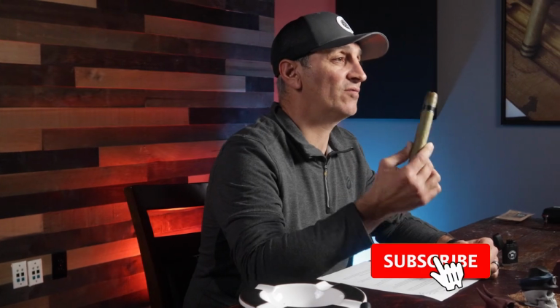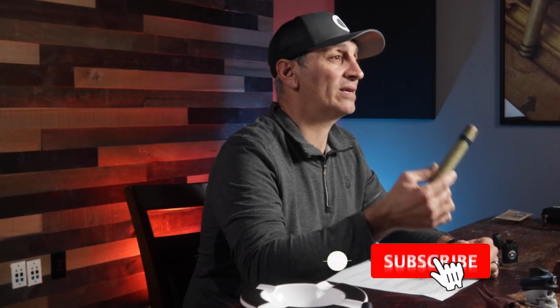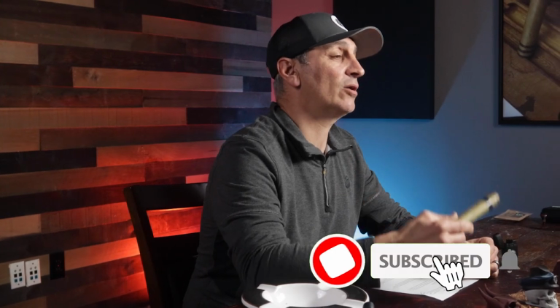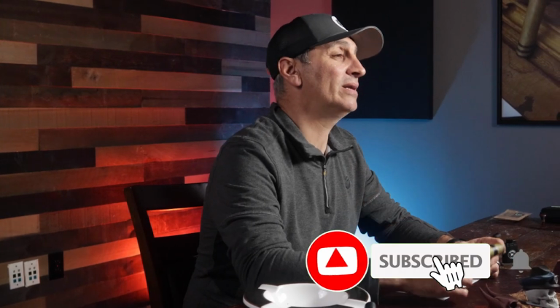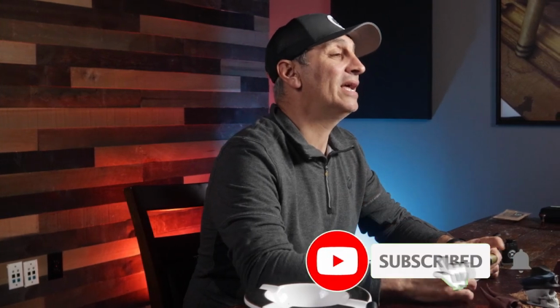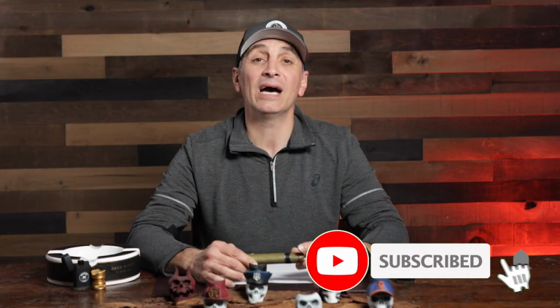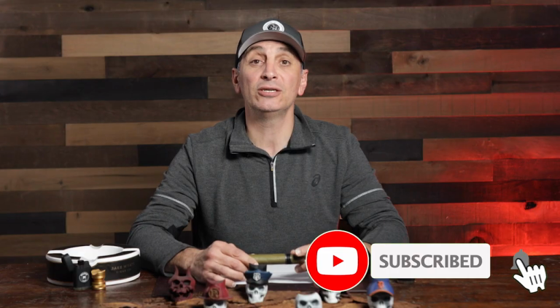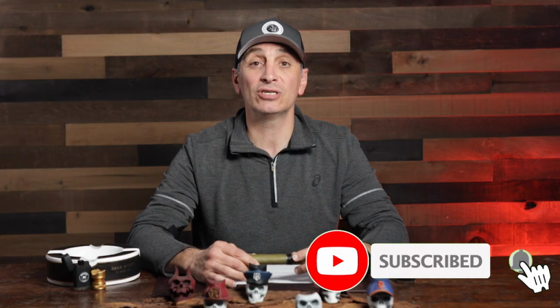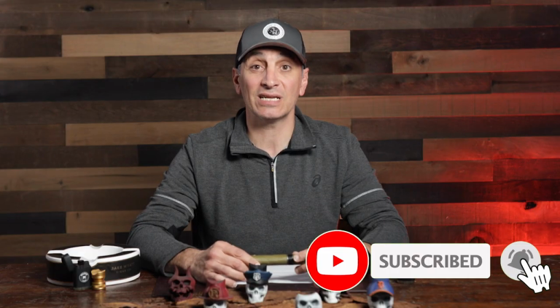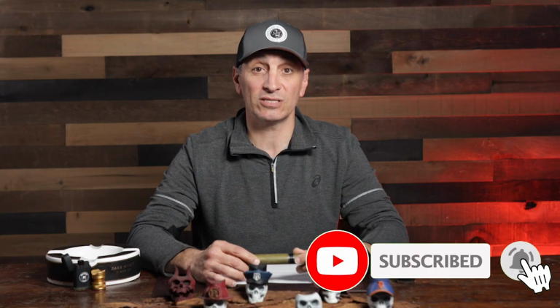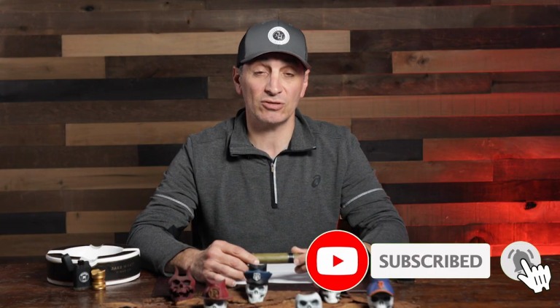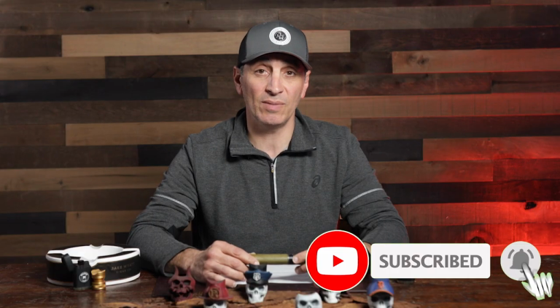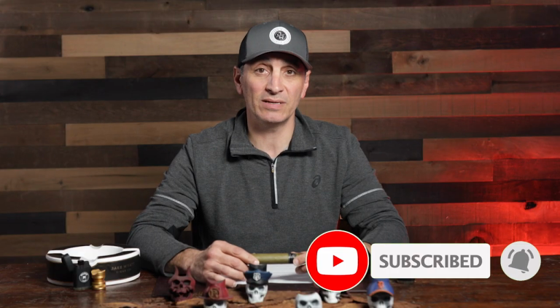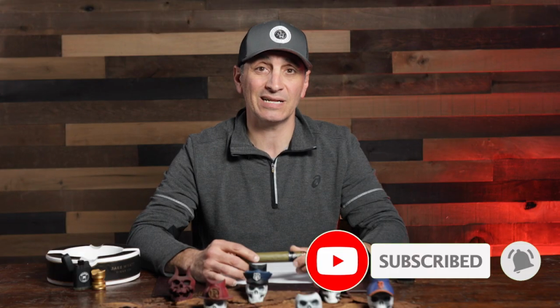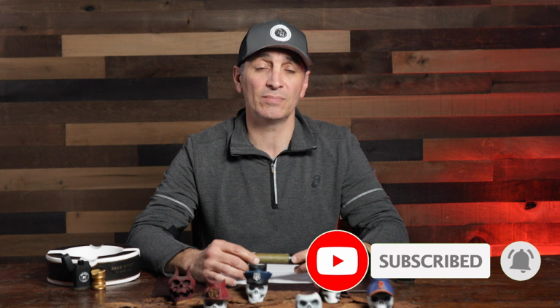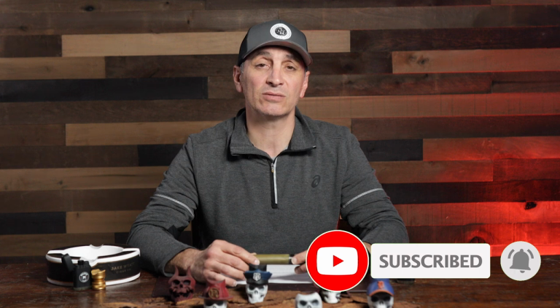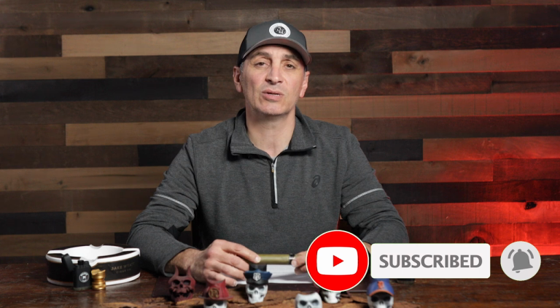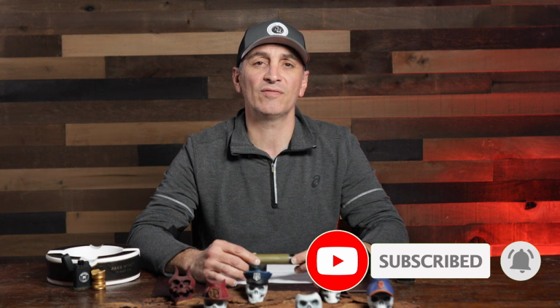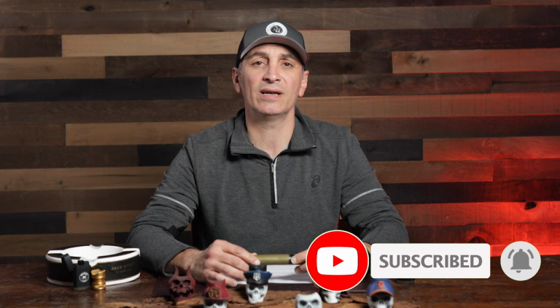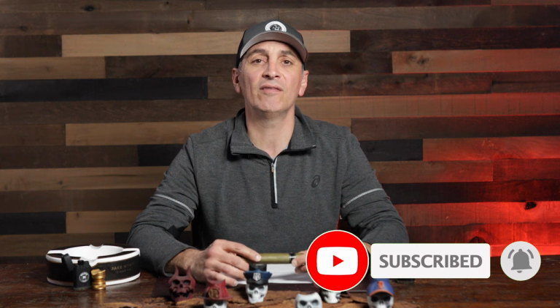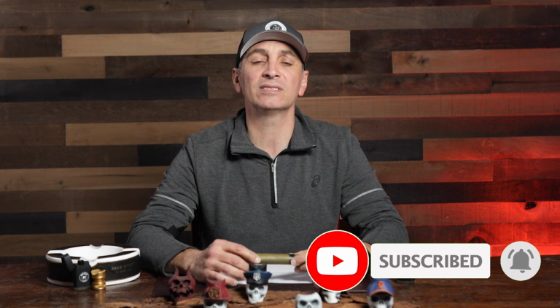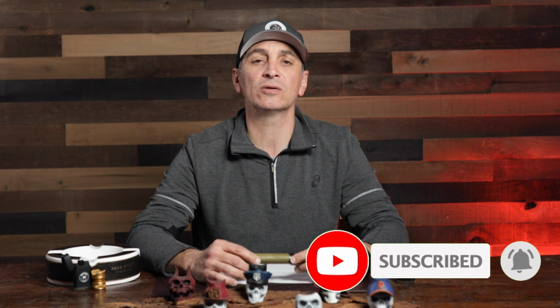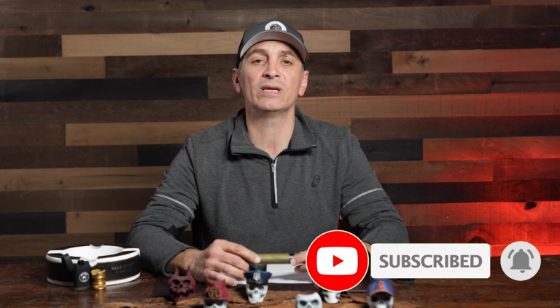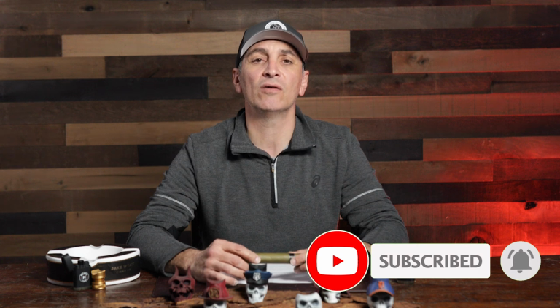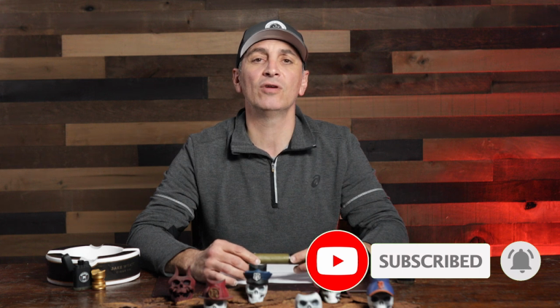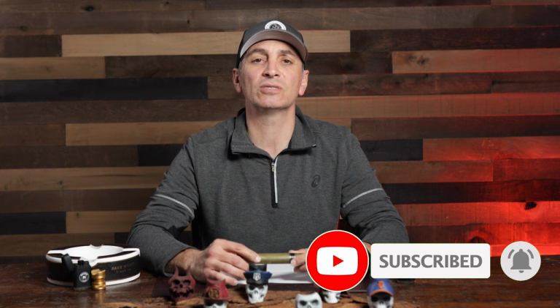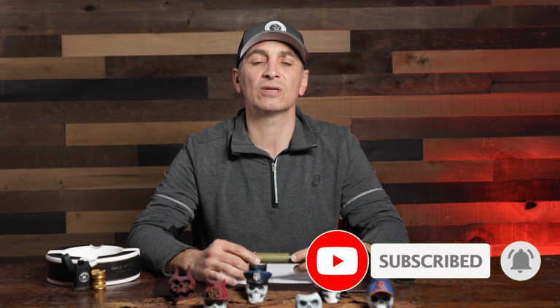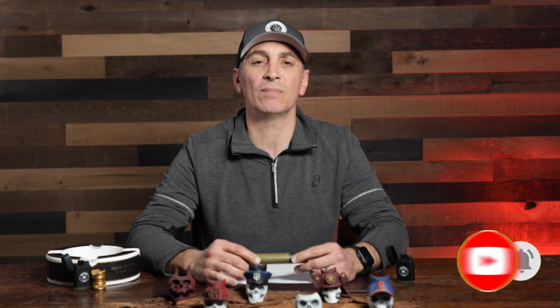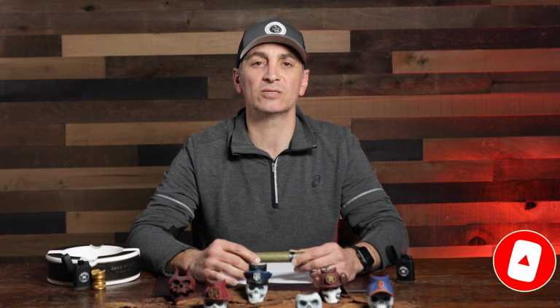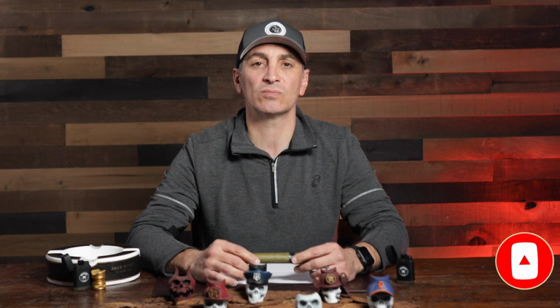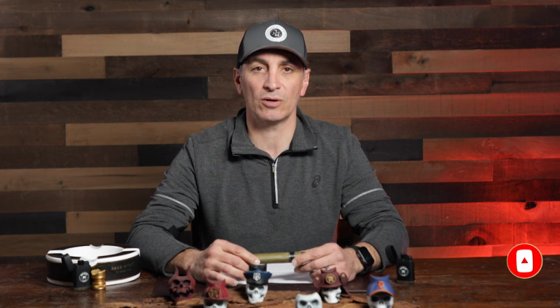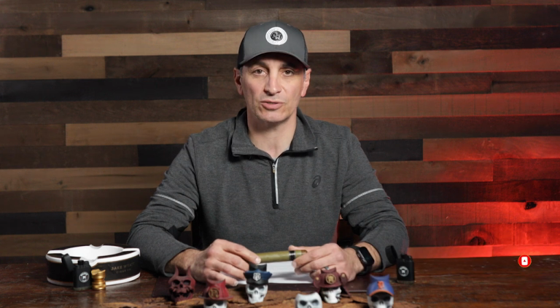But before I get going, I need you to click on the subscribe button and click on the bell to be notified every single week of new episodes on Mondays with Martos.